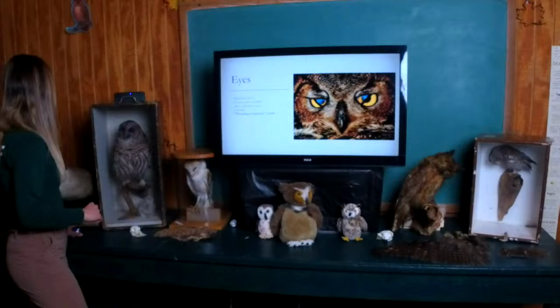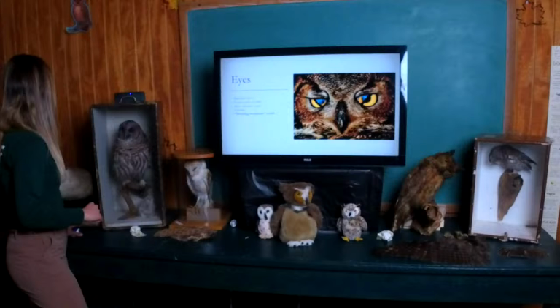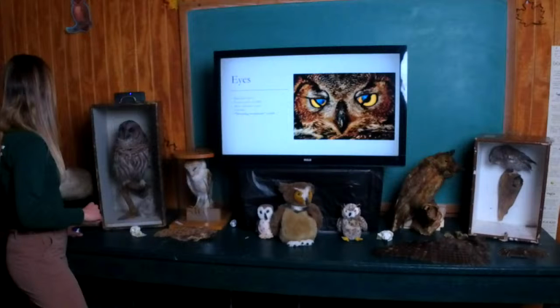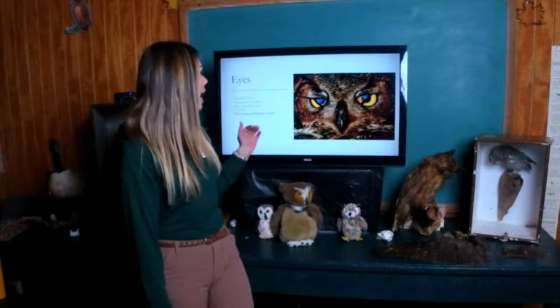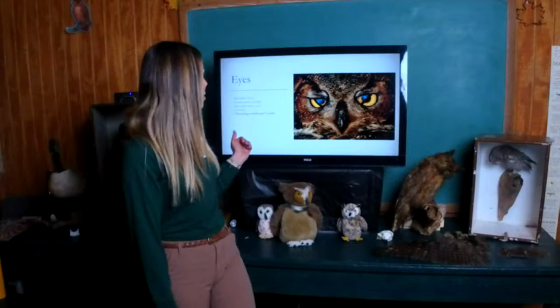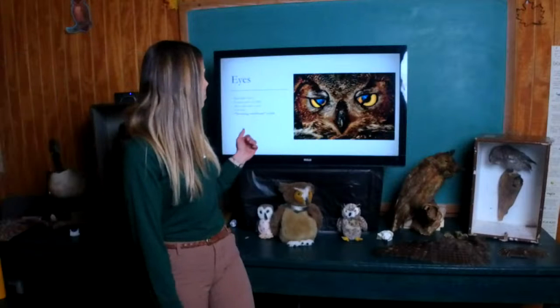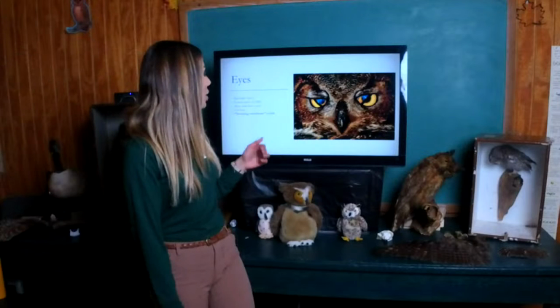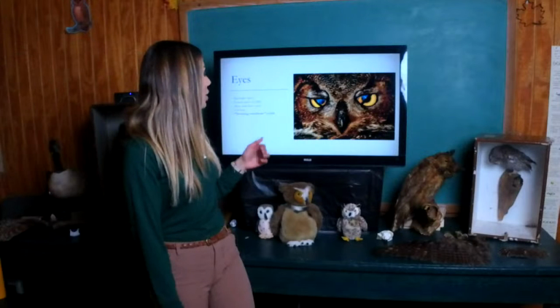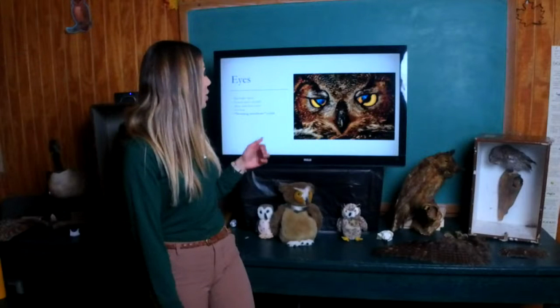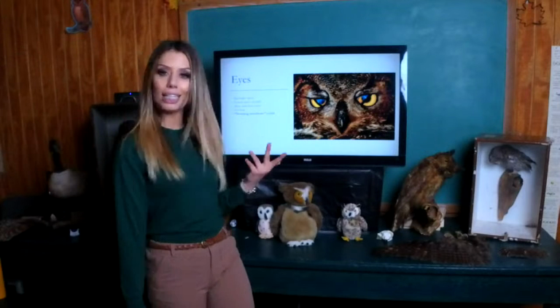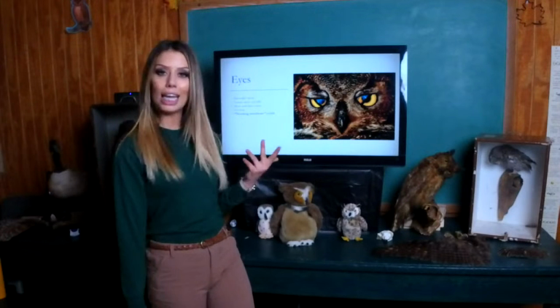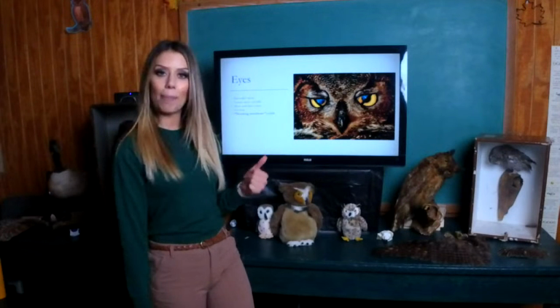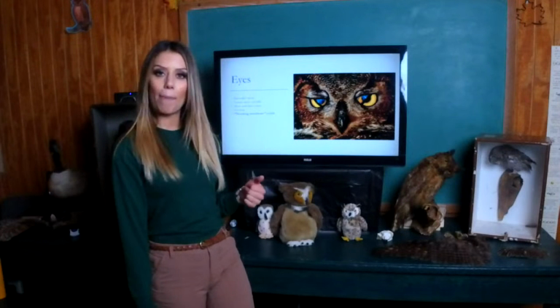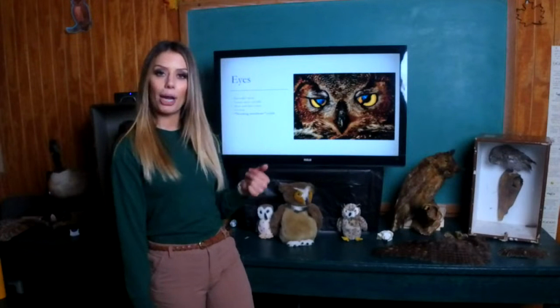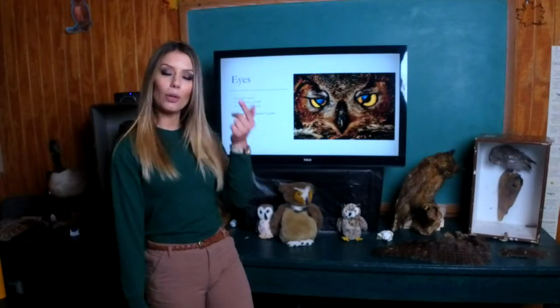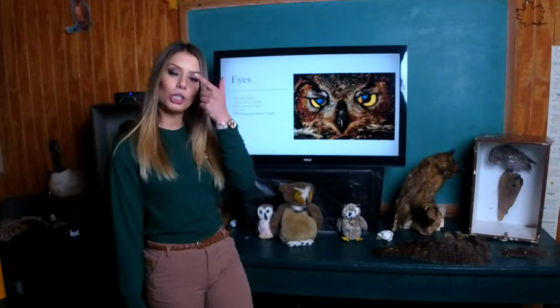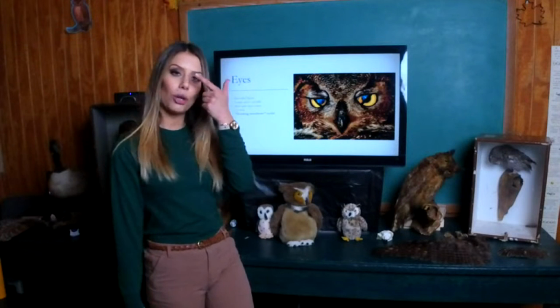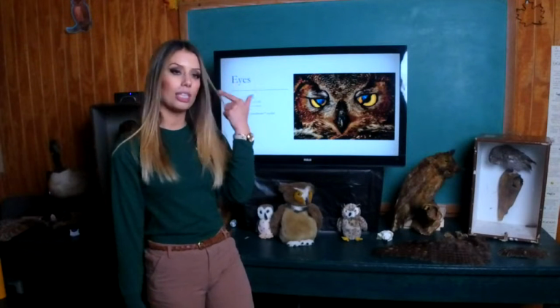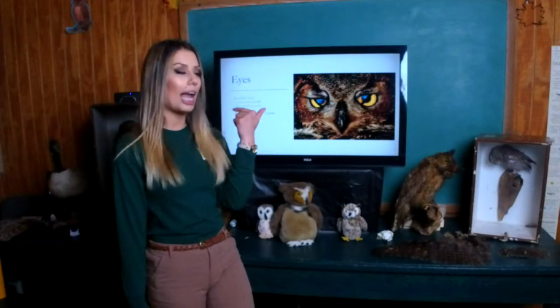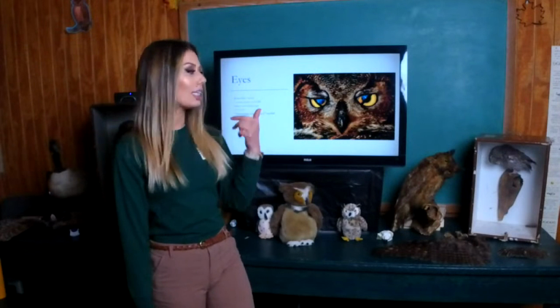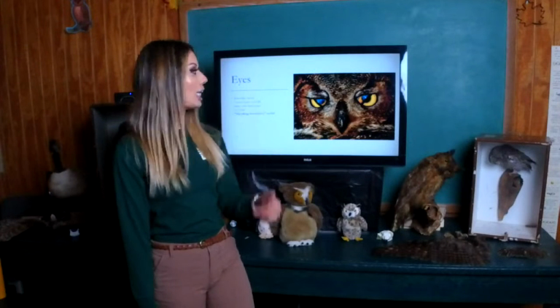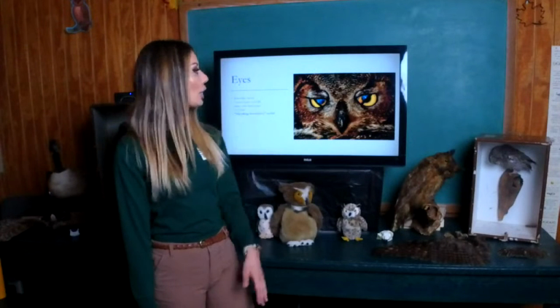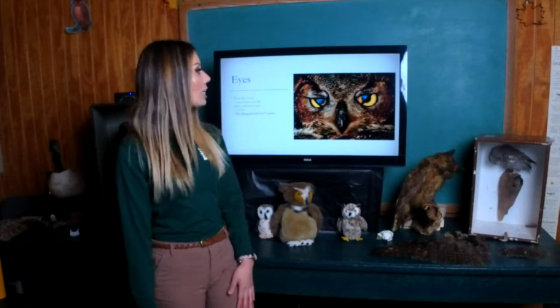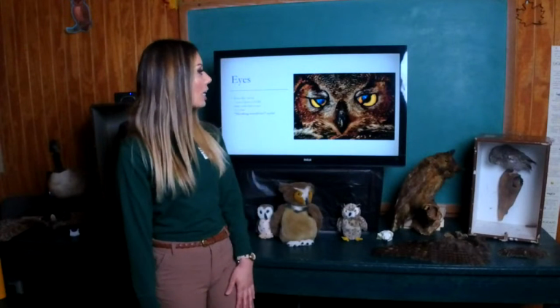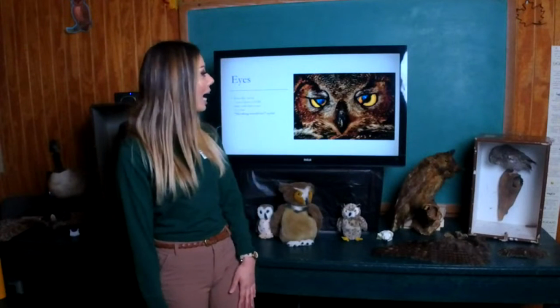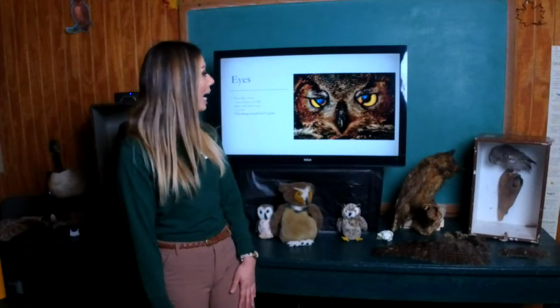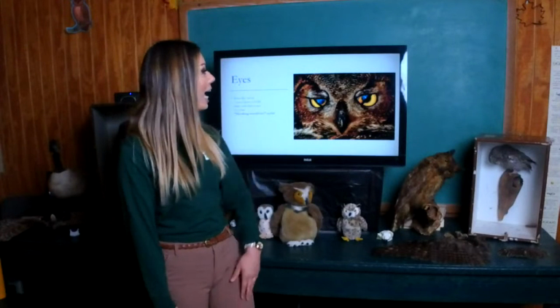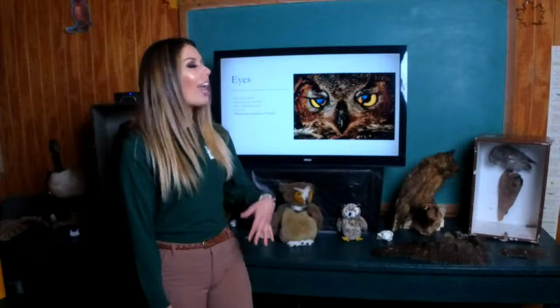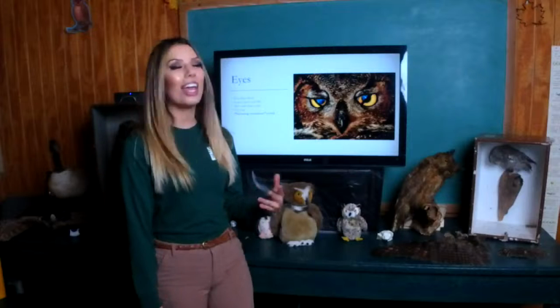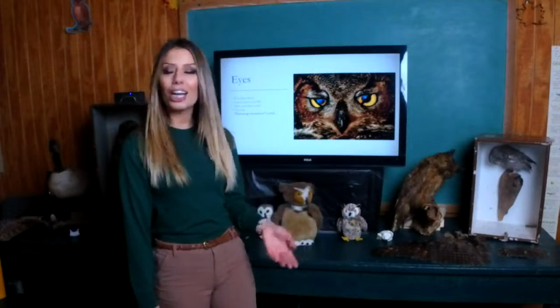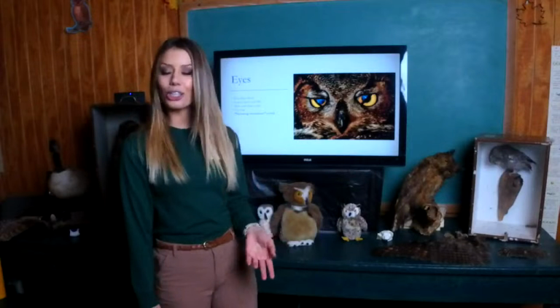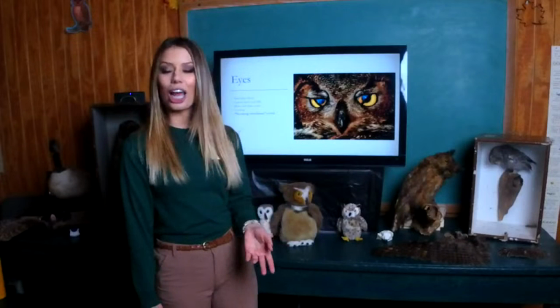Owls also have something called a nictating membrane, which goes diagonally across their eye, providing that extra layer of eye protection.